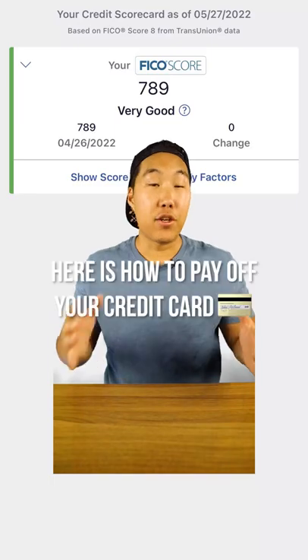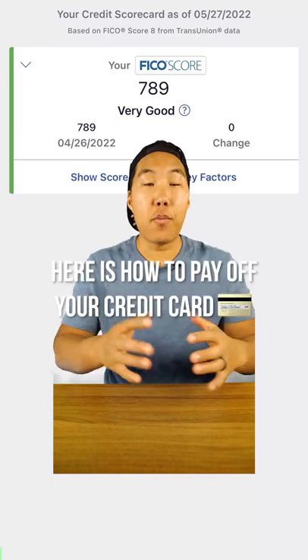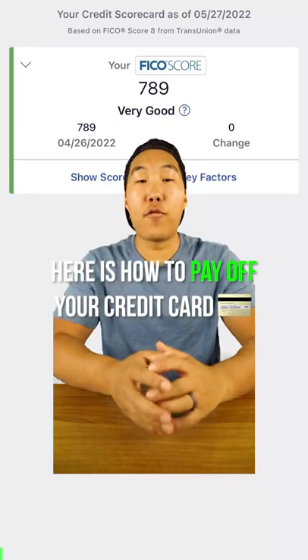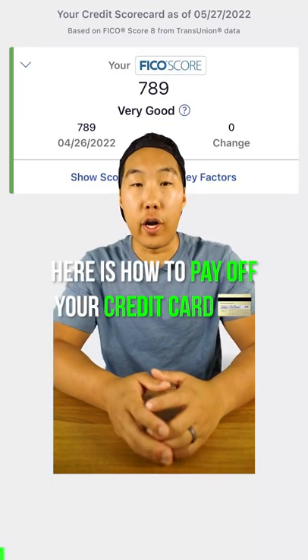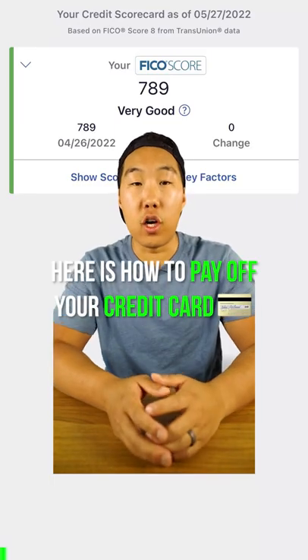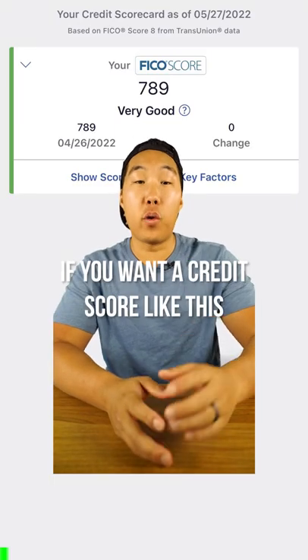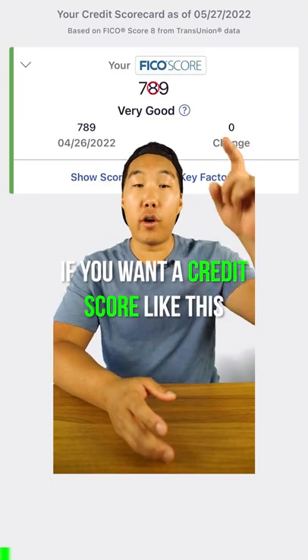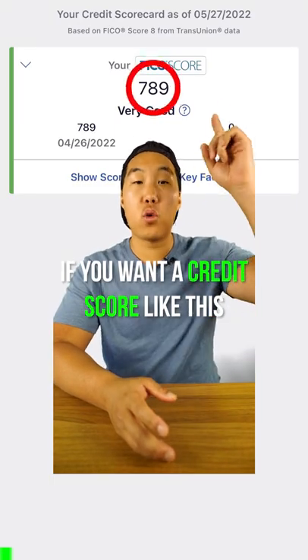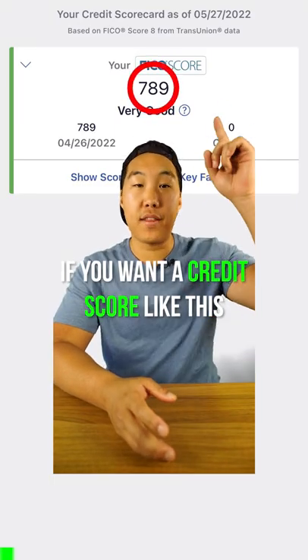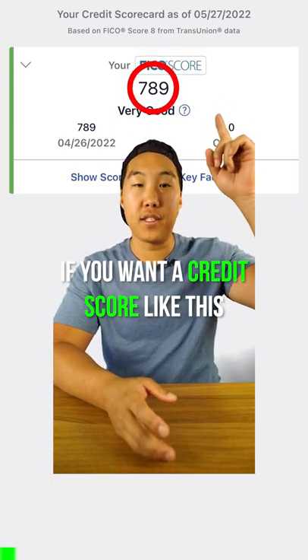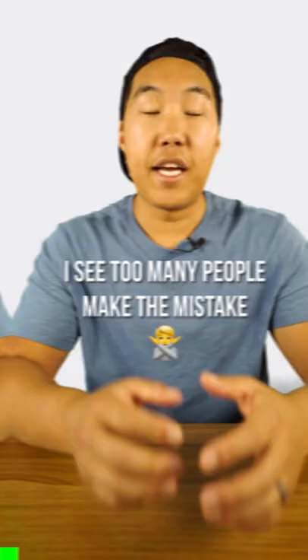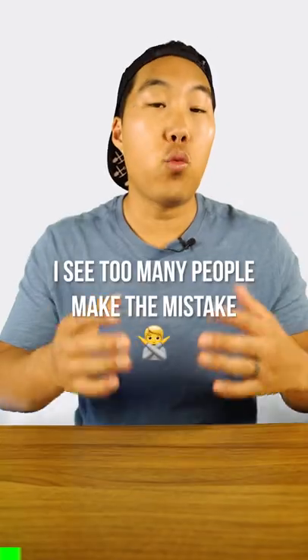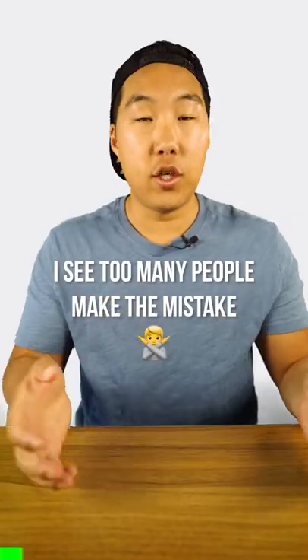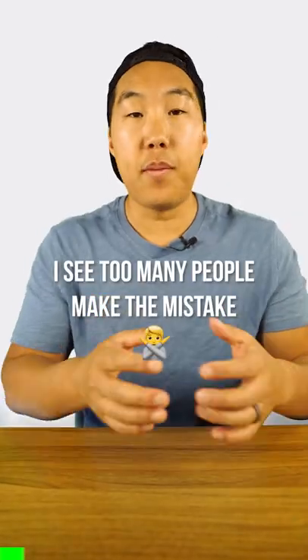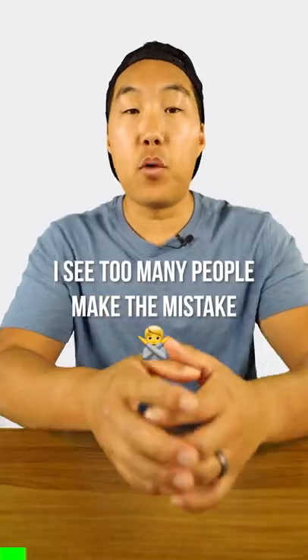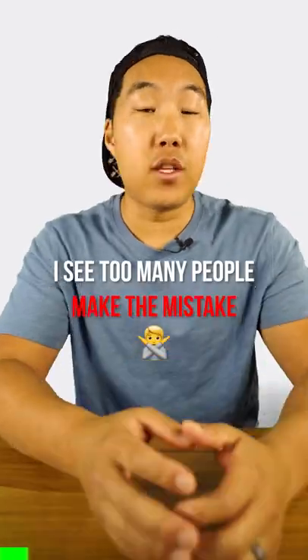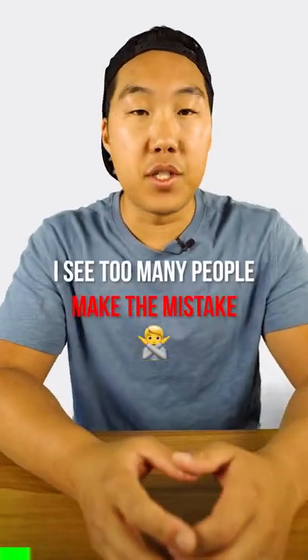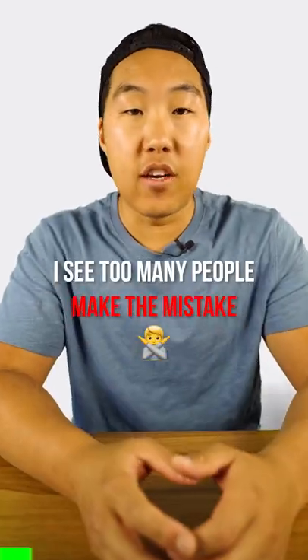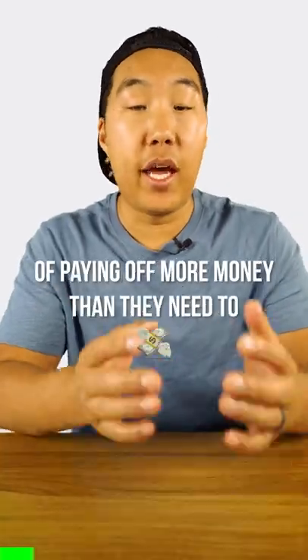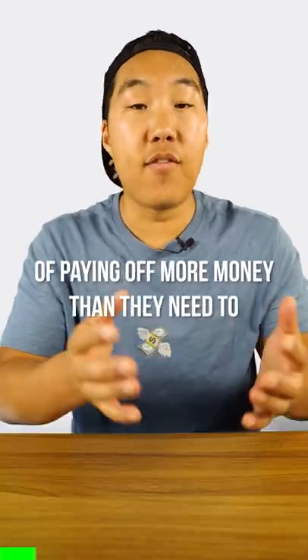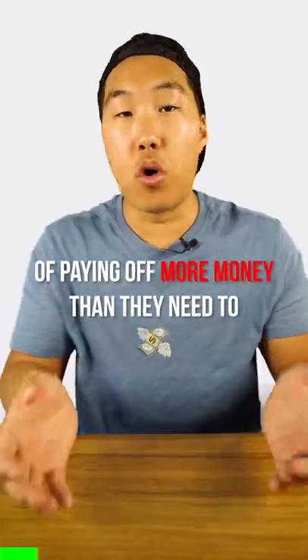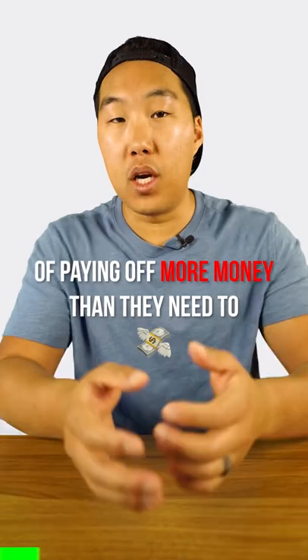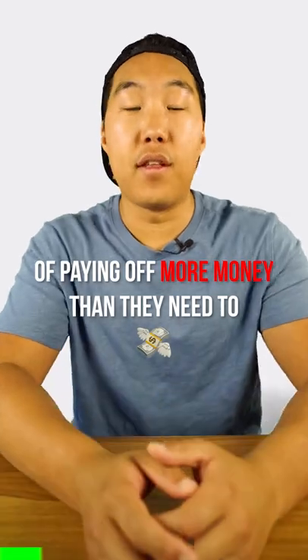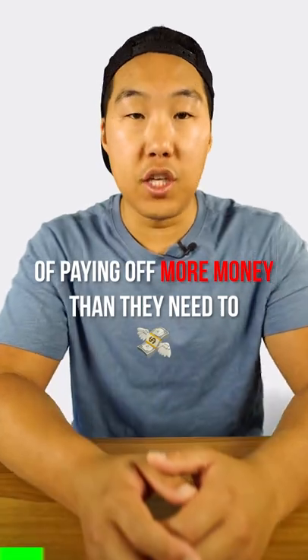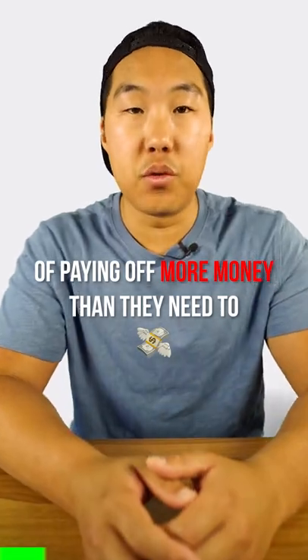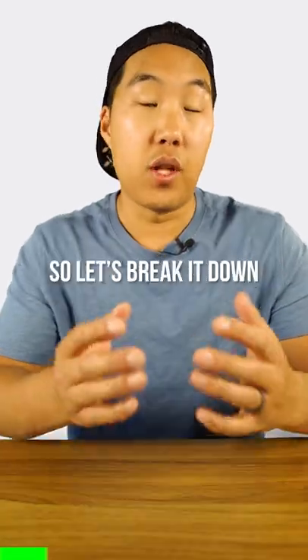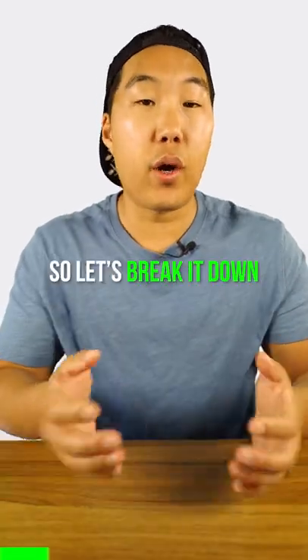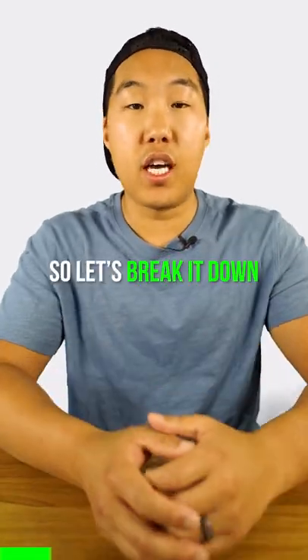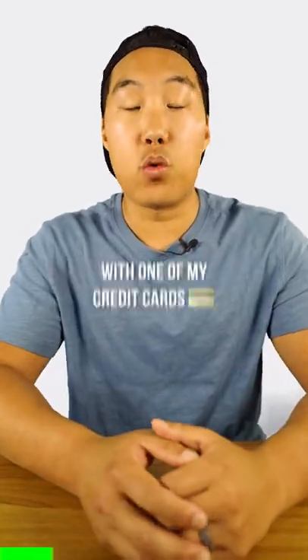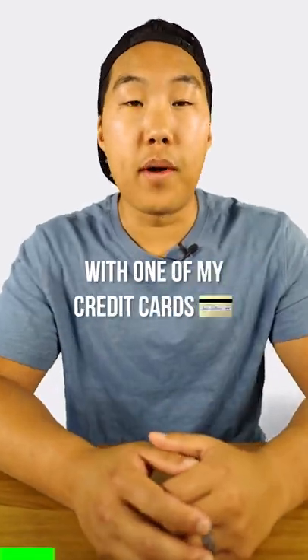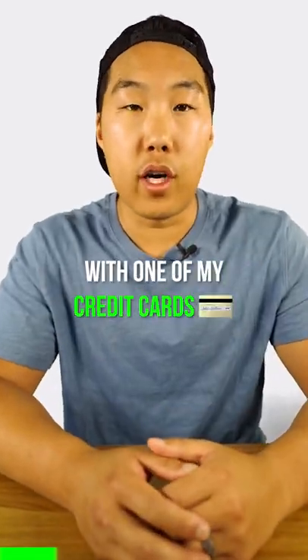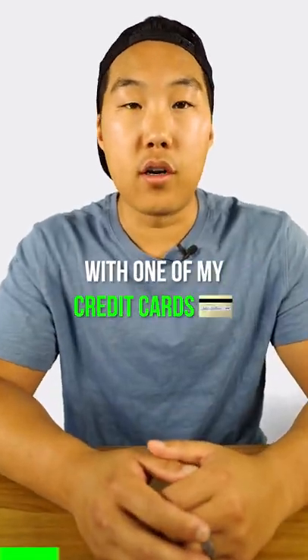Here's how to pay off your credit card if you want a credit score like this. I see way too many people make the mistake of paying off more money than they need to. So let's break it down with one of my credit cards.